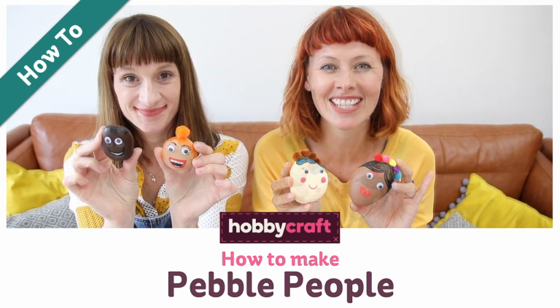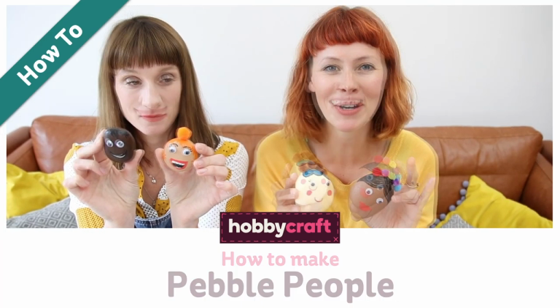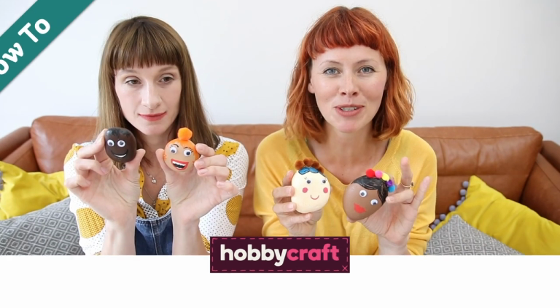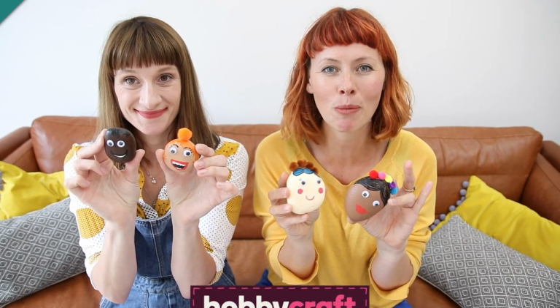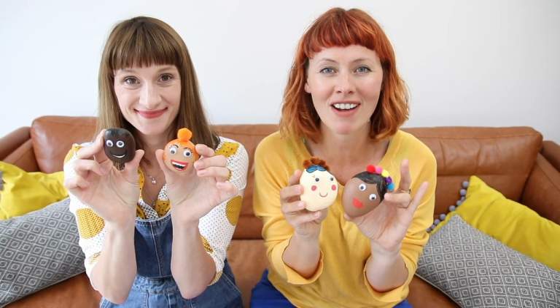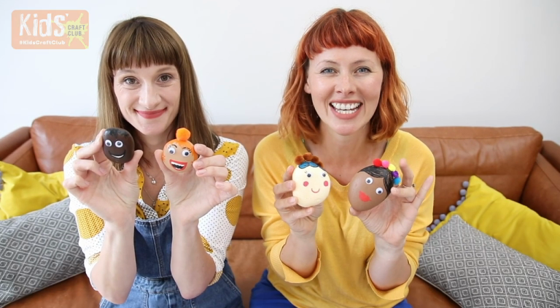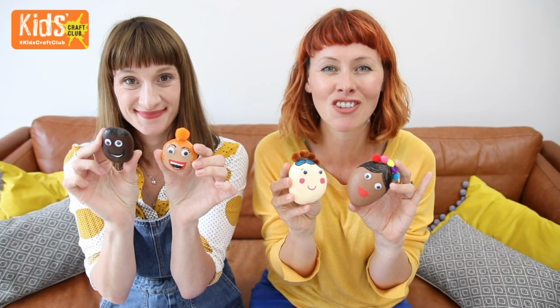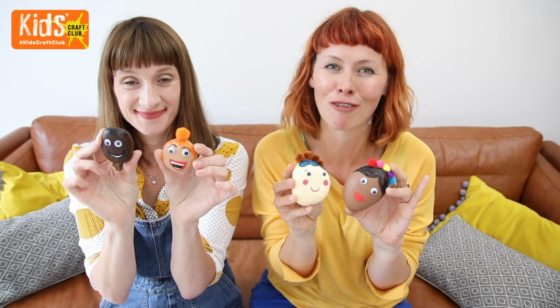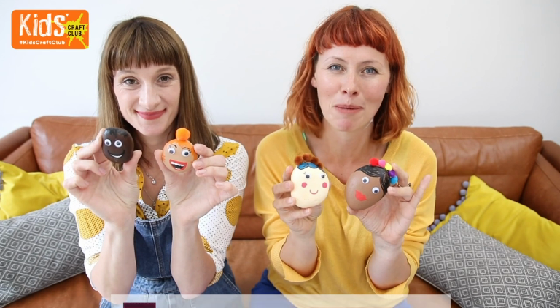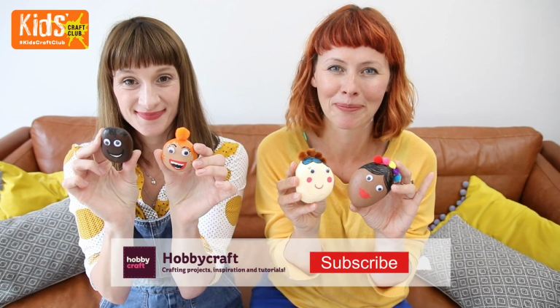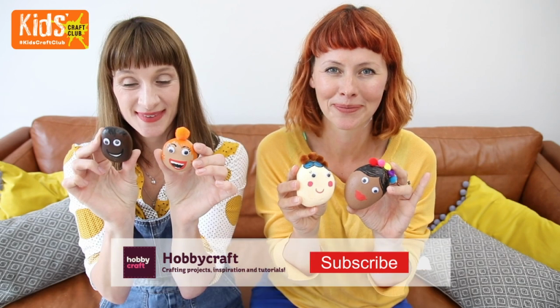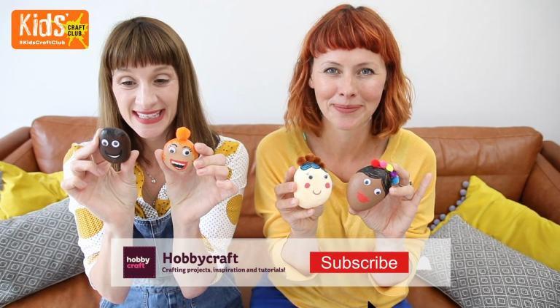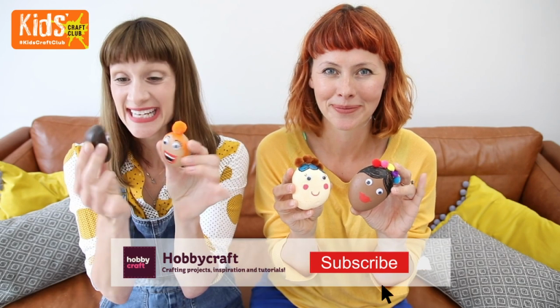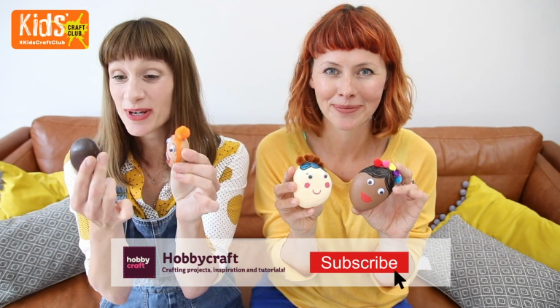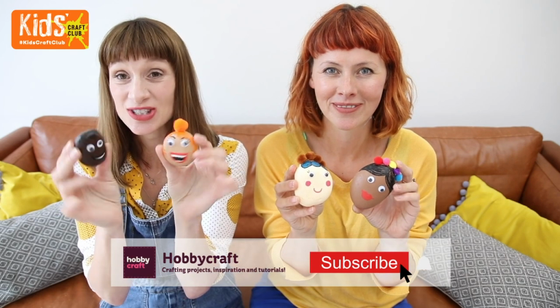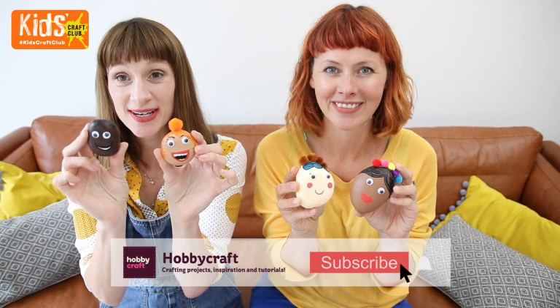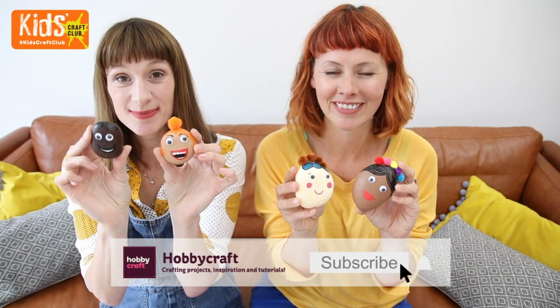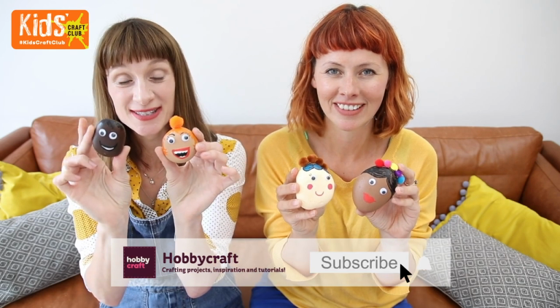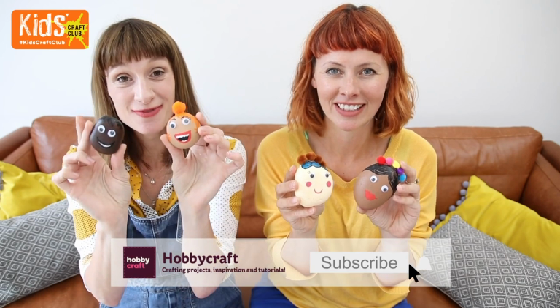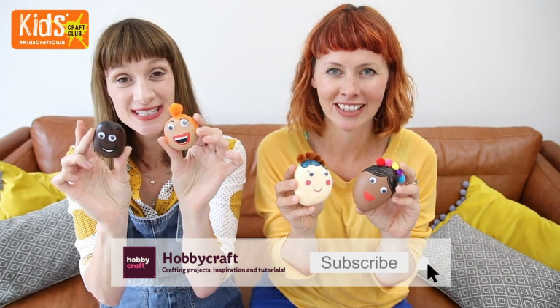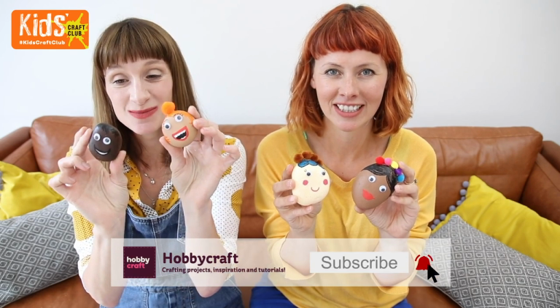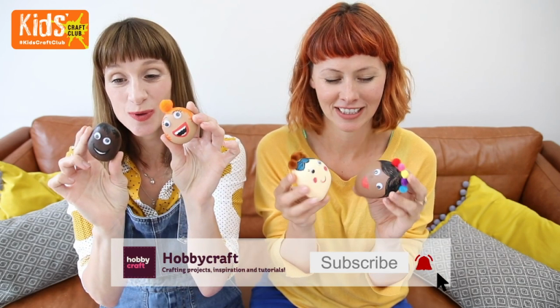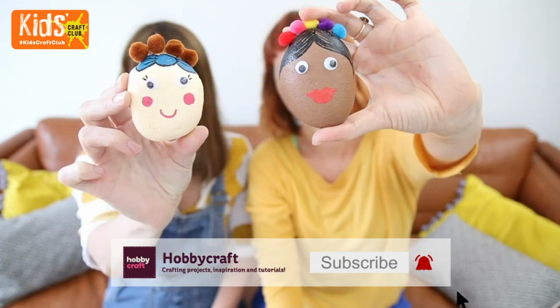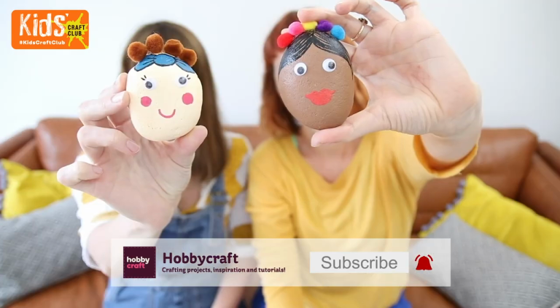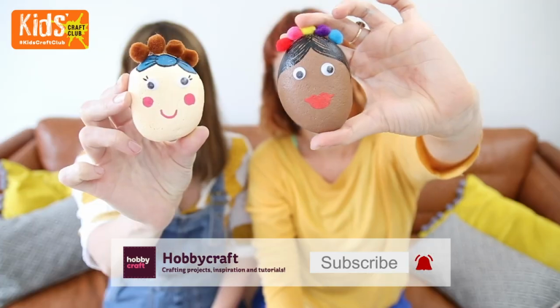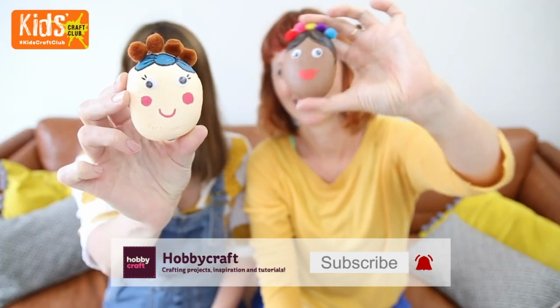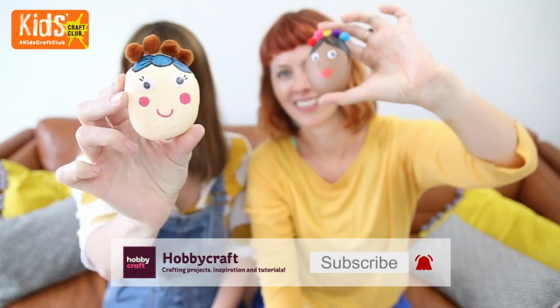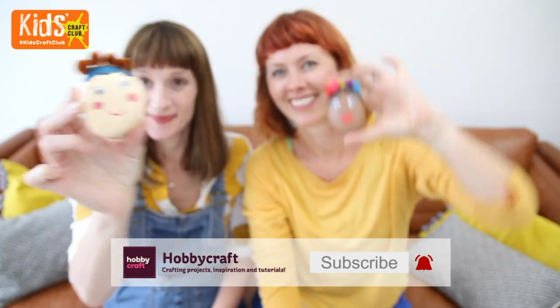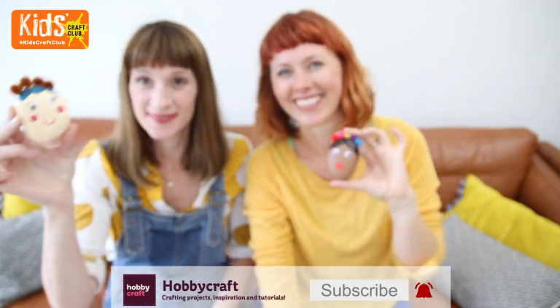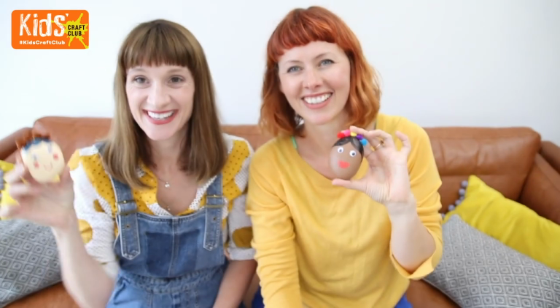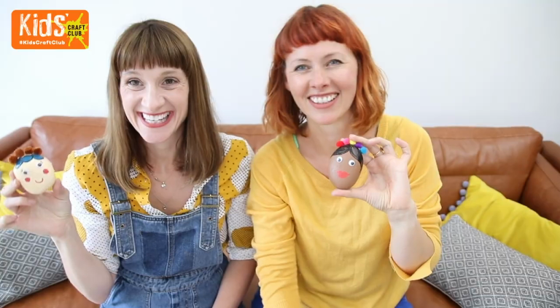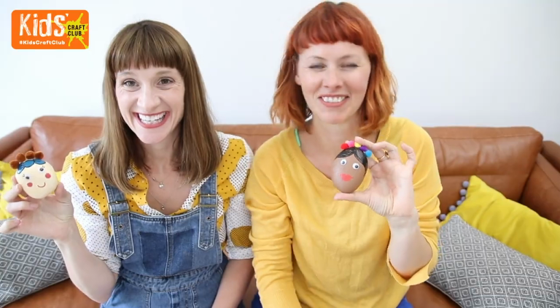Welcome to the Hobbycraft Kids Craft Club. Today we're going to show you how to make some really simple pebble people. Keep watching and we'll show you how.